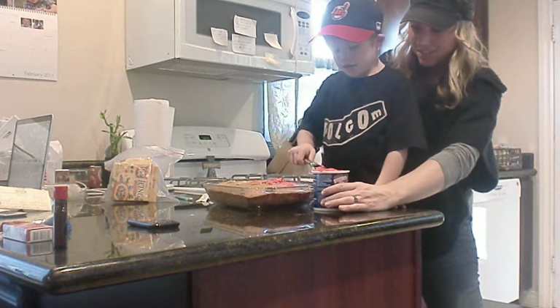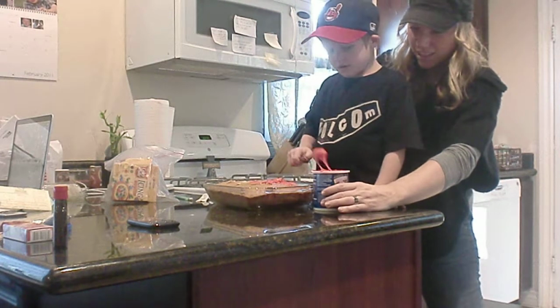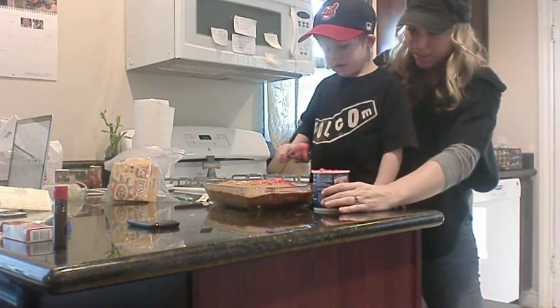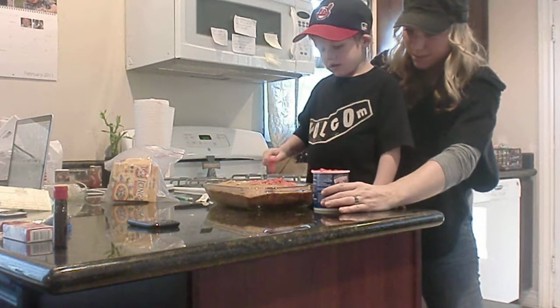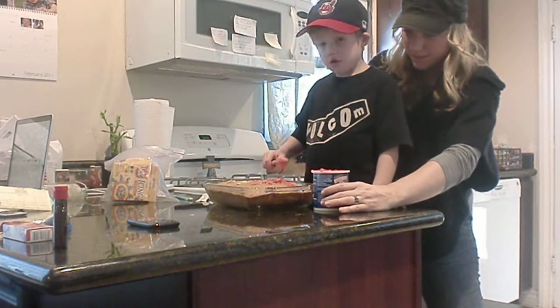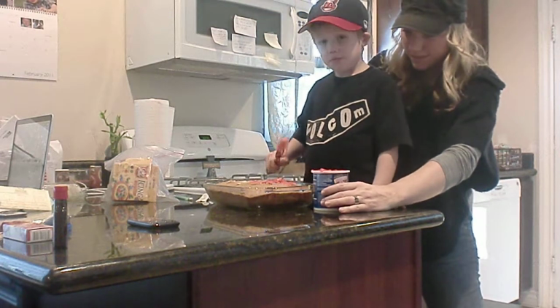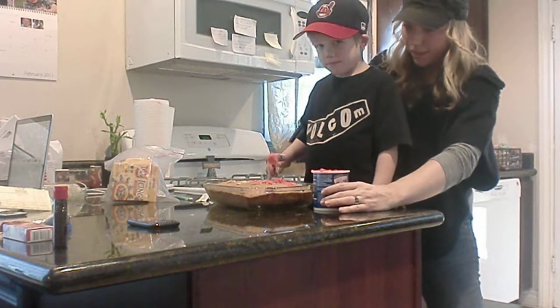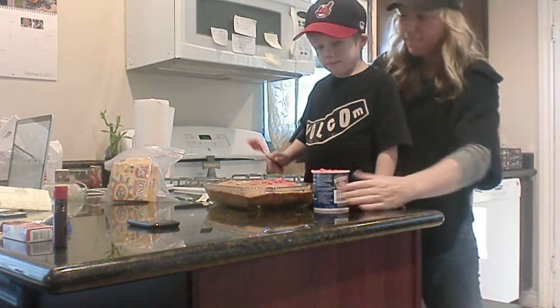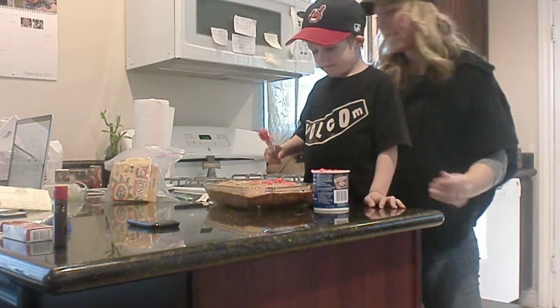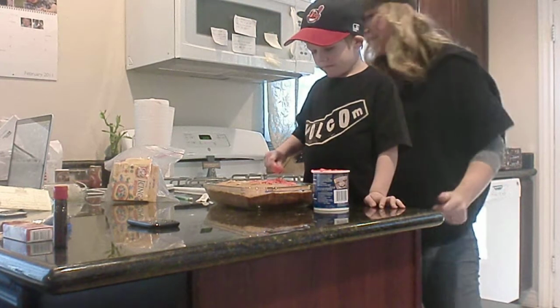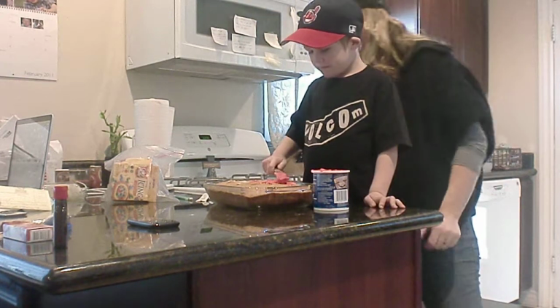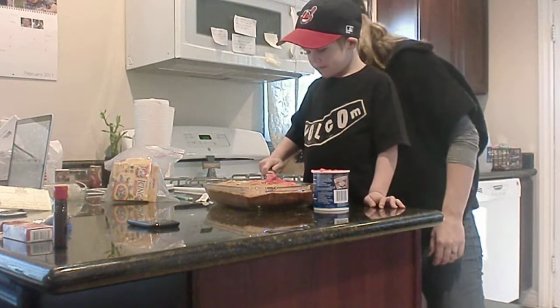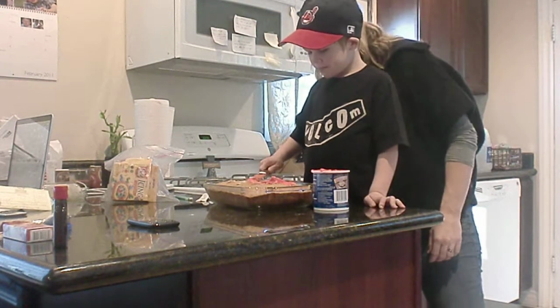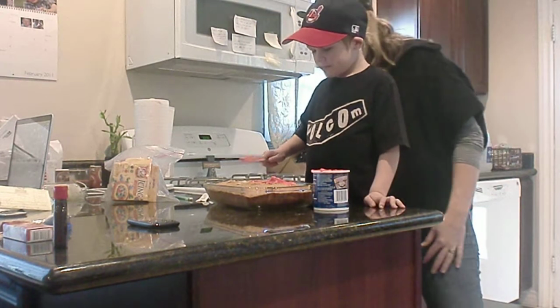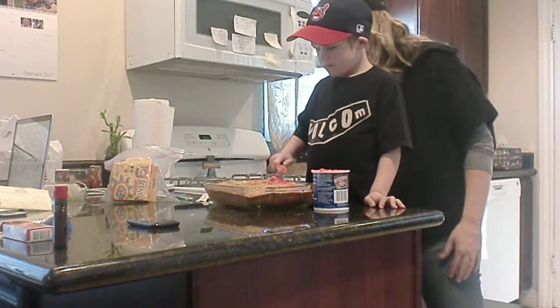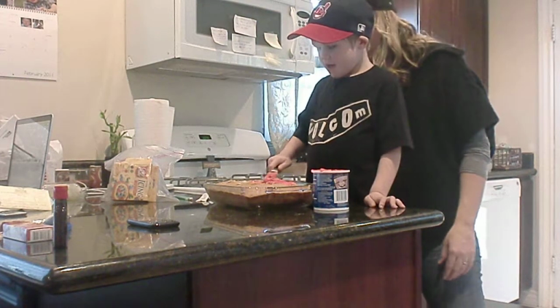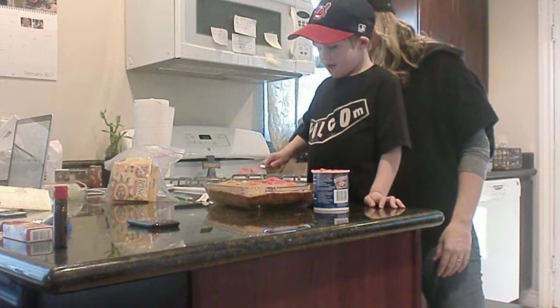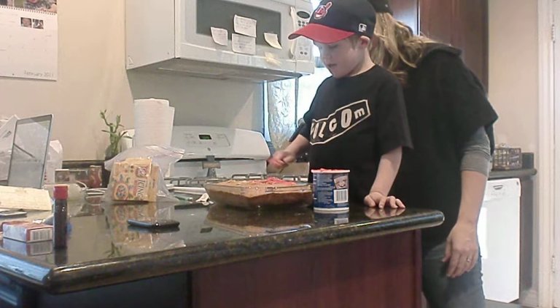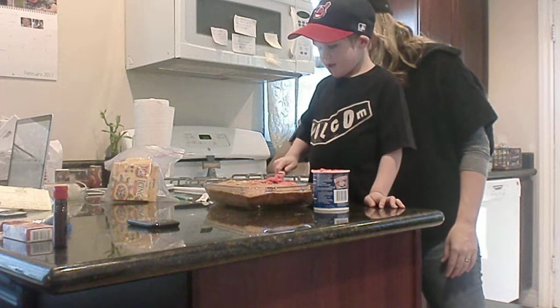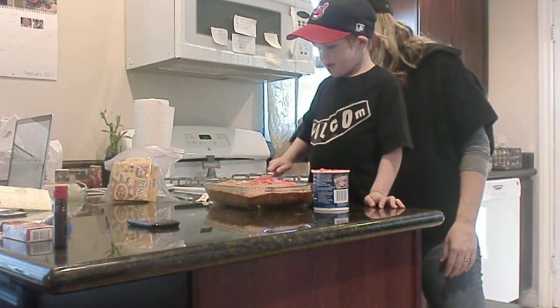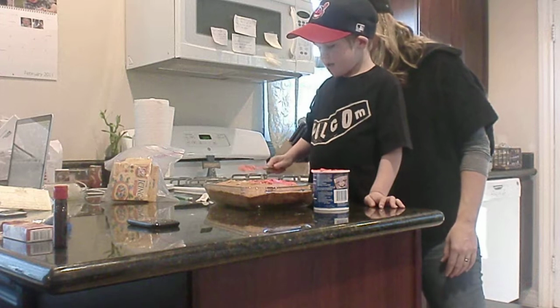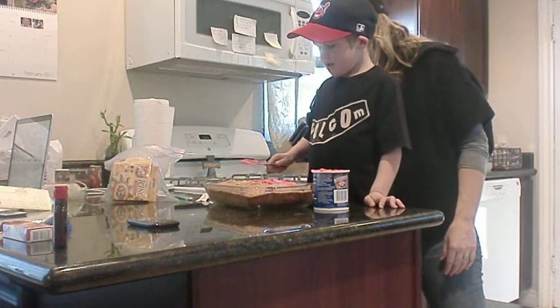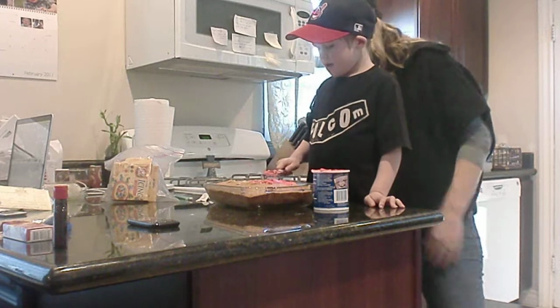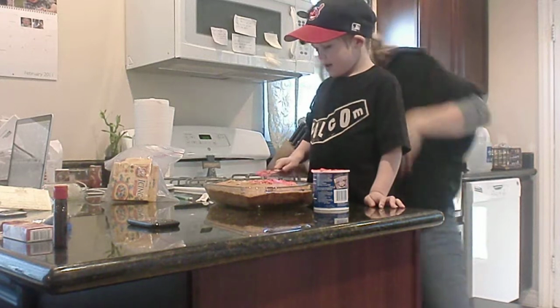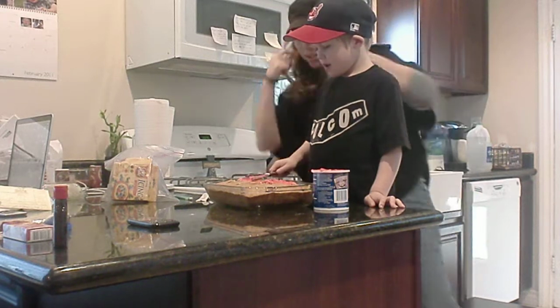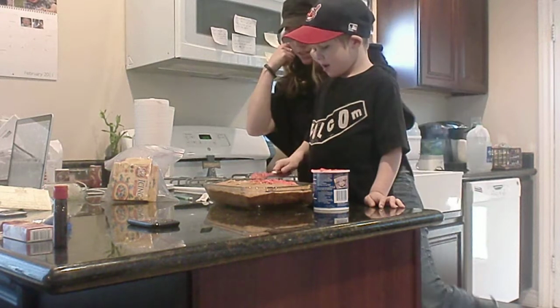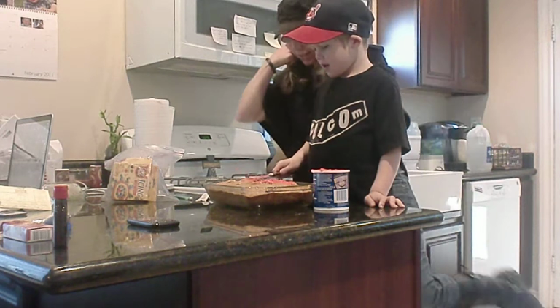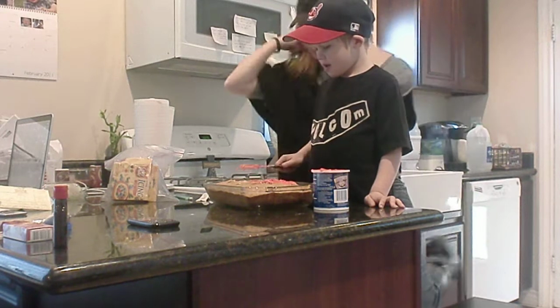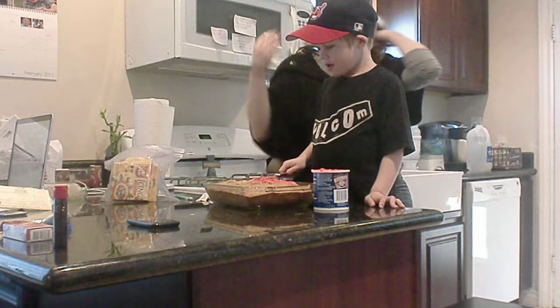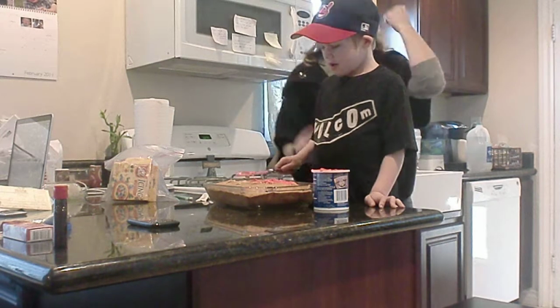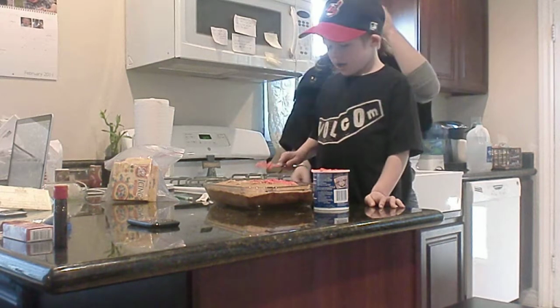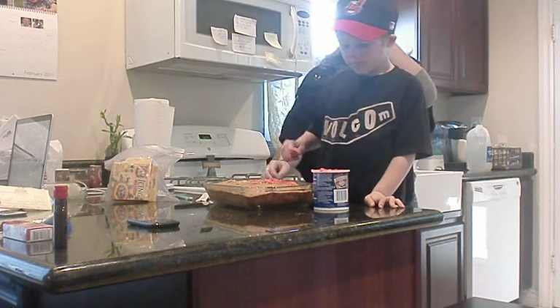Do you need any help? Nope. Okay. Looking good. Looking good, son. Thanks, Mom.